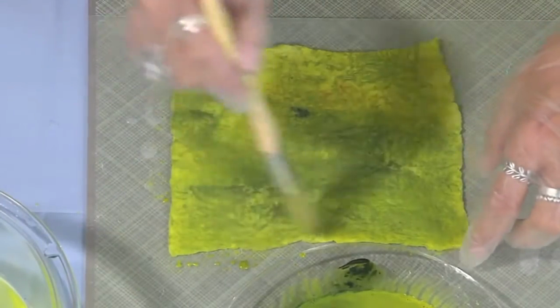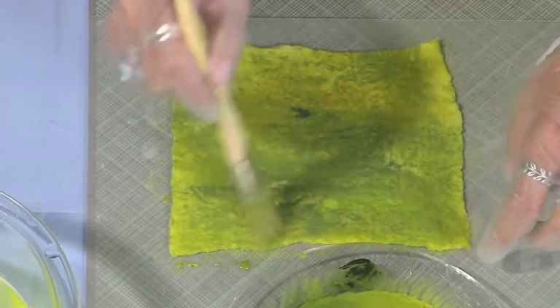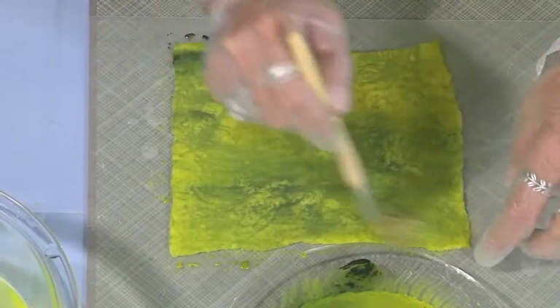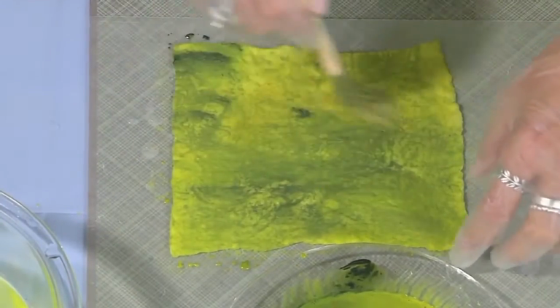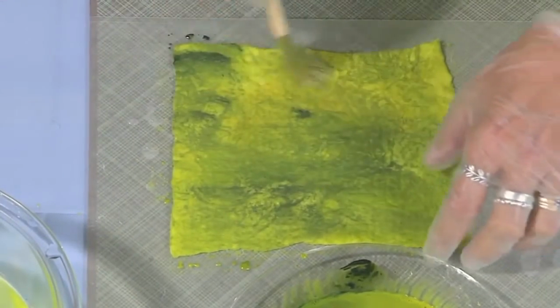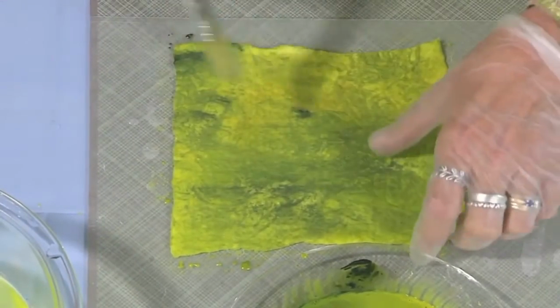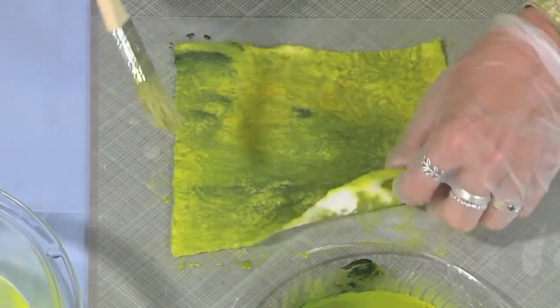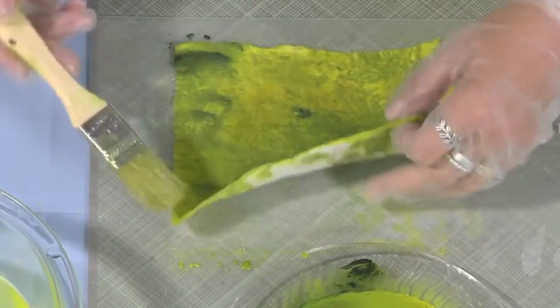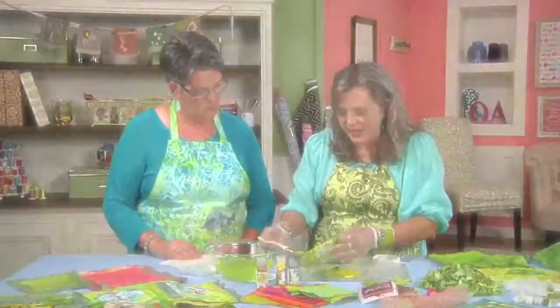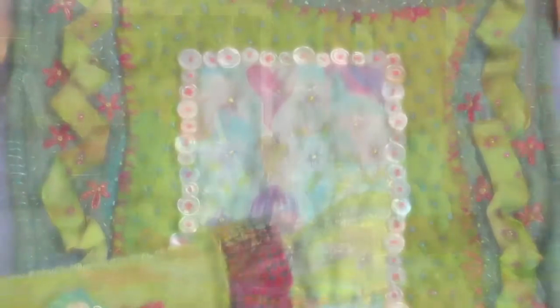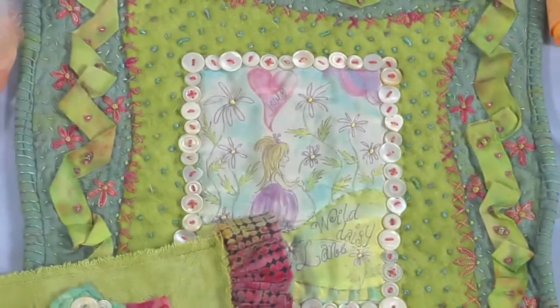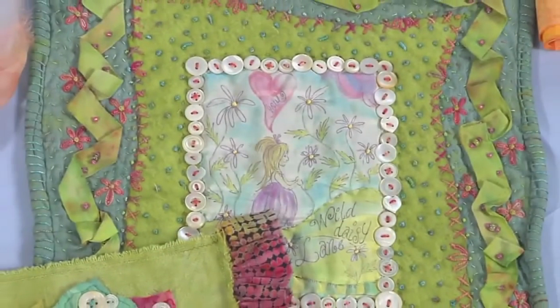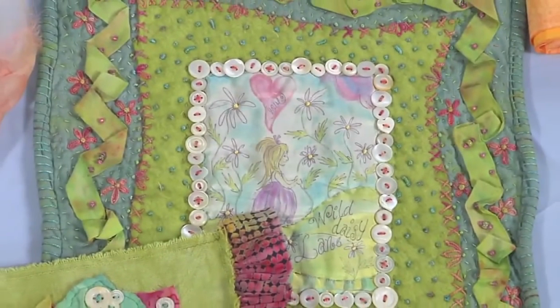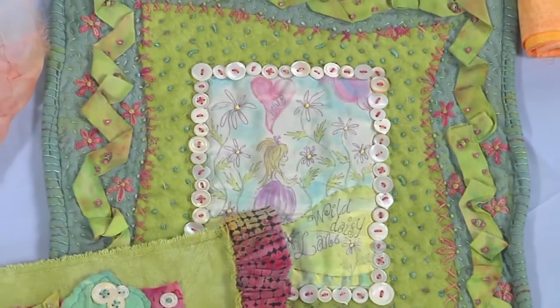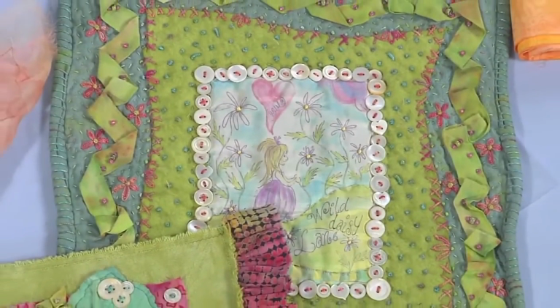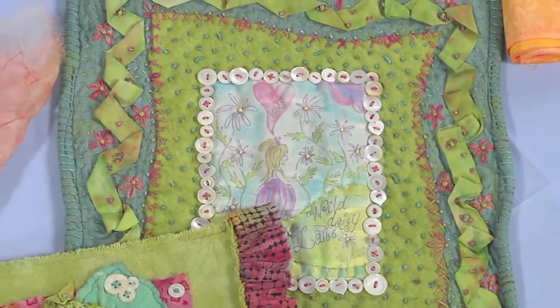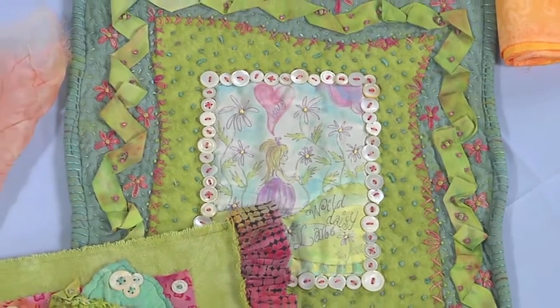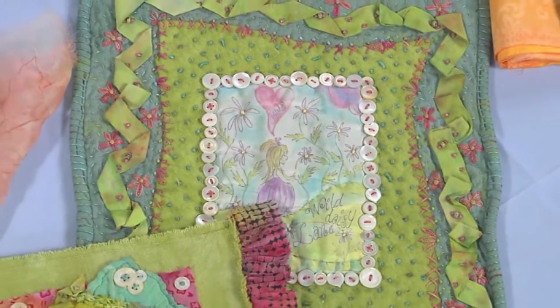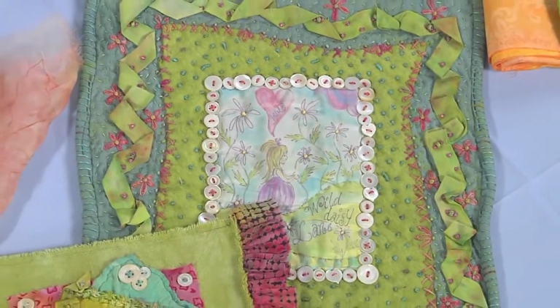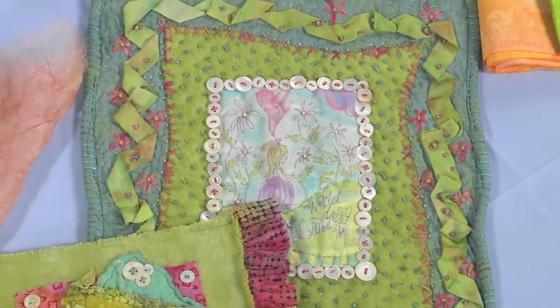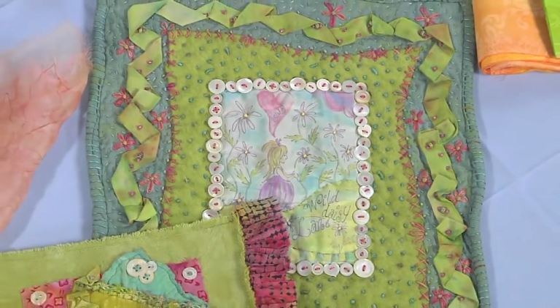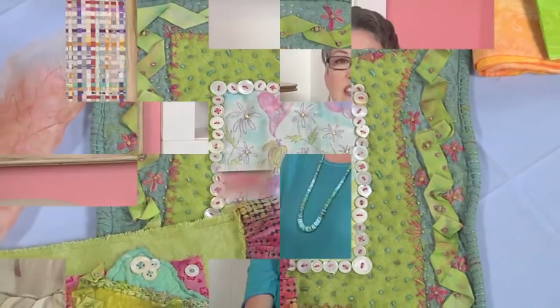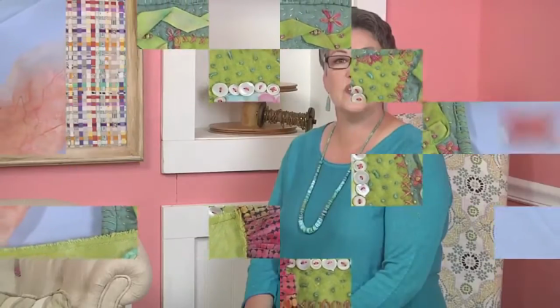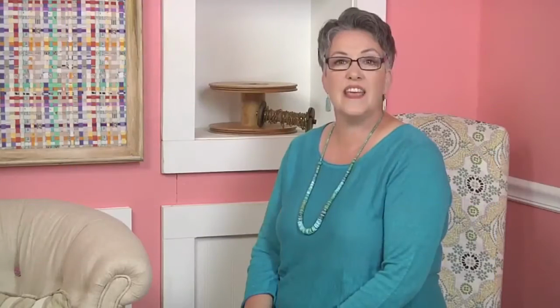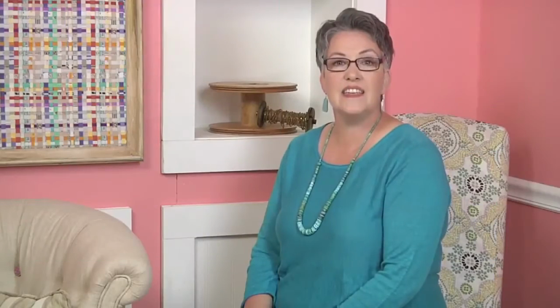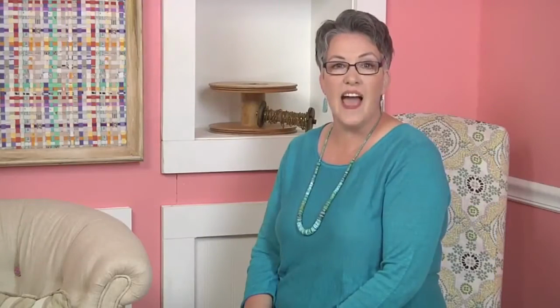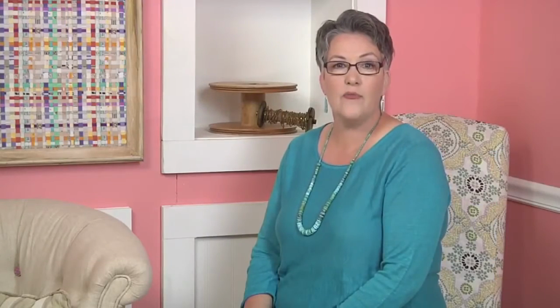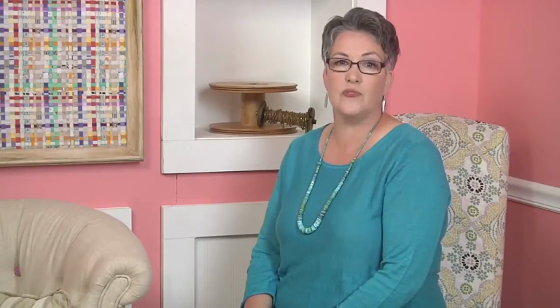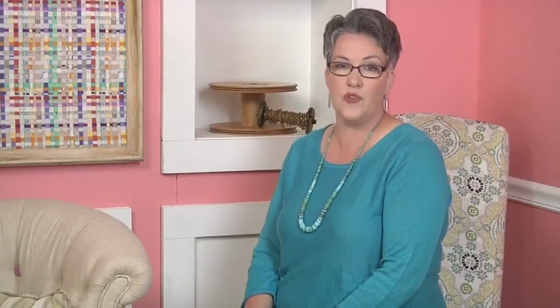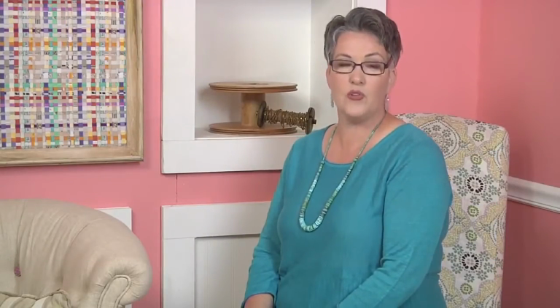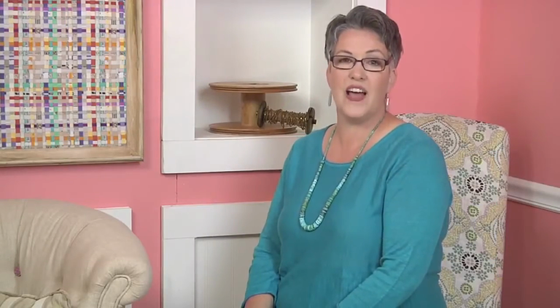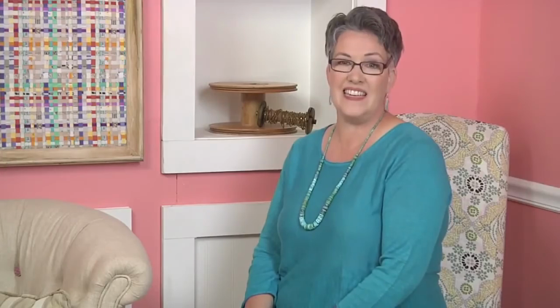Then Susan Edmondson reaches below the fabric surface to paint and dye batting for special effects. Let's join Nancy now for some free motion ideas.